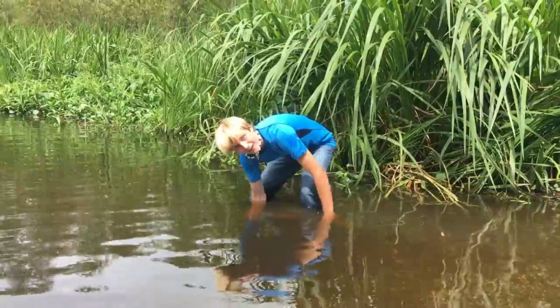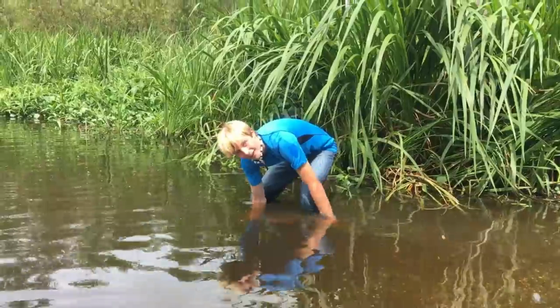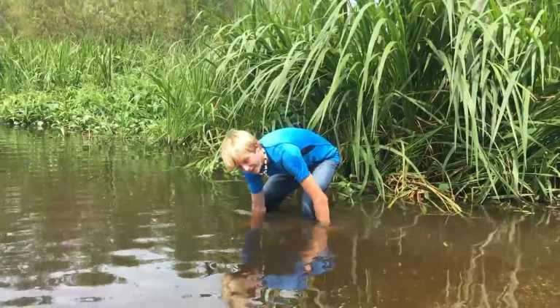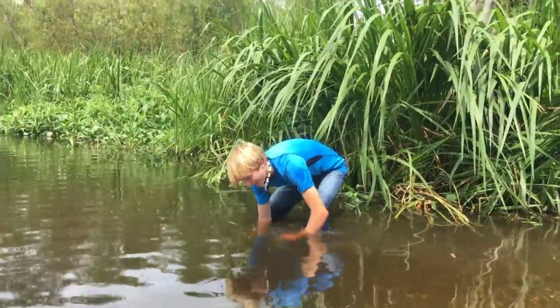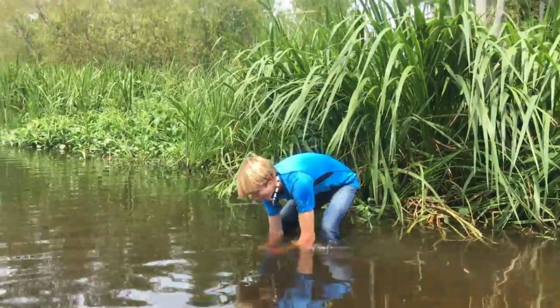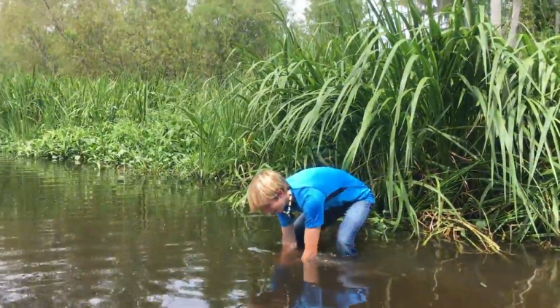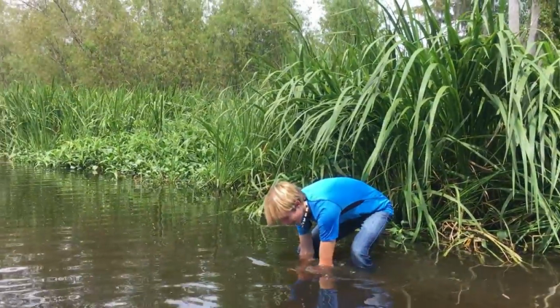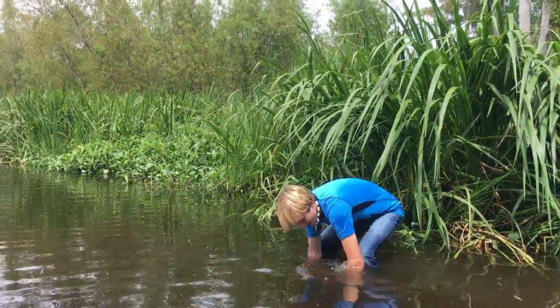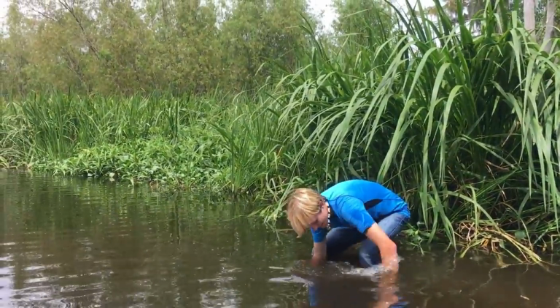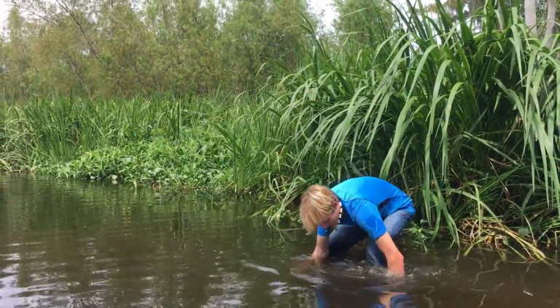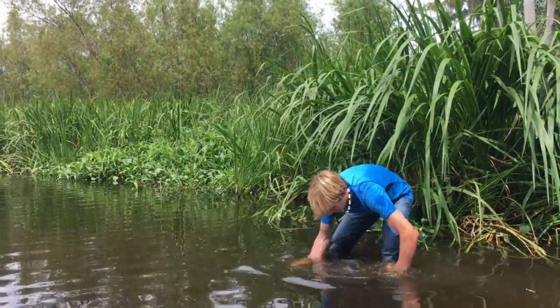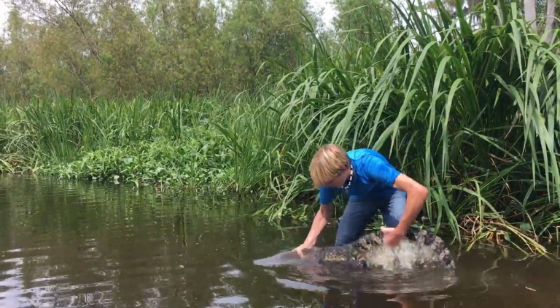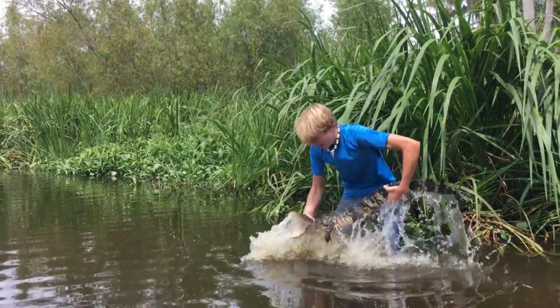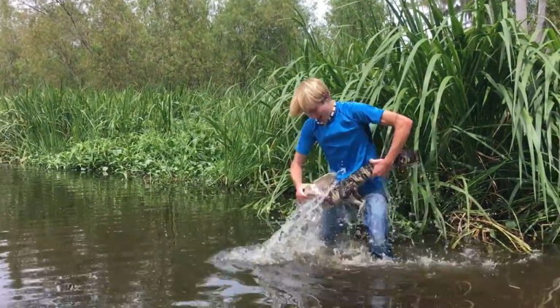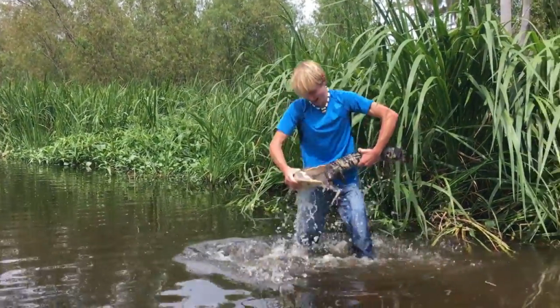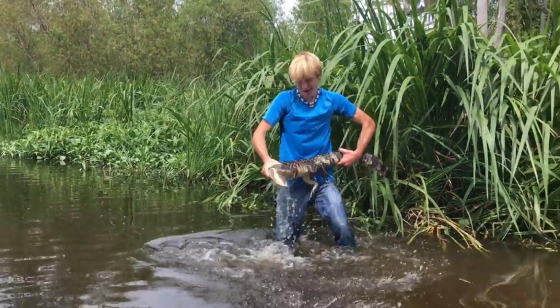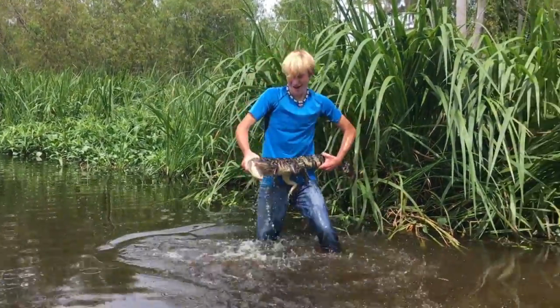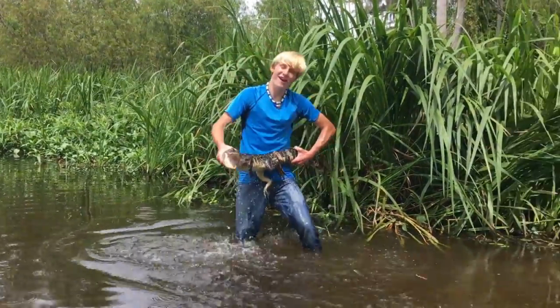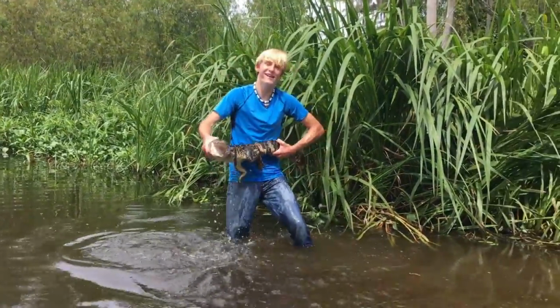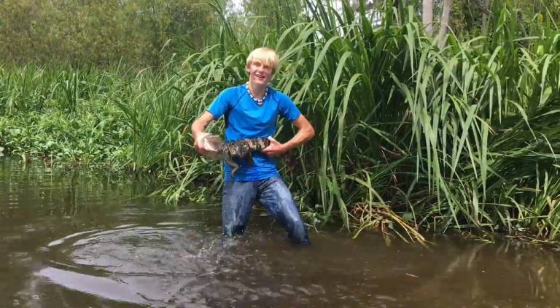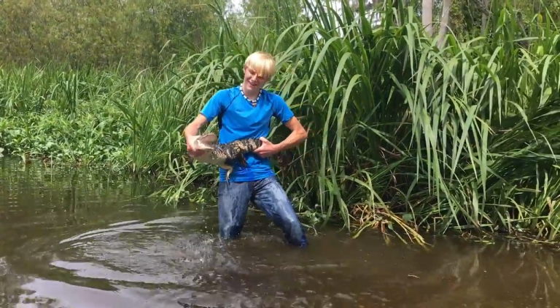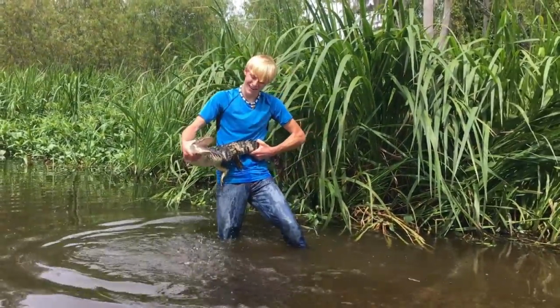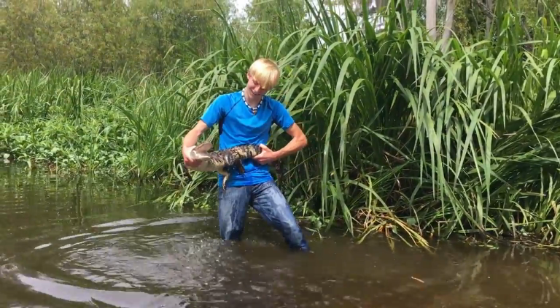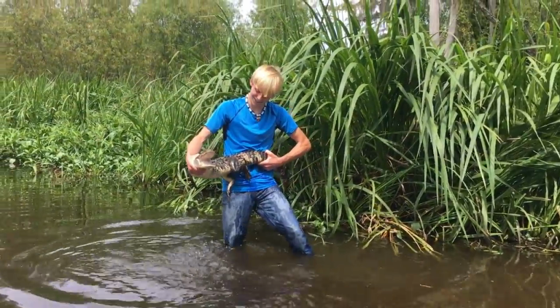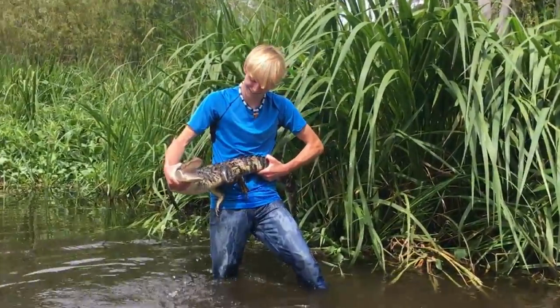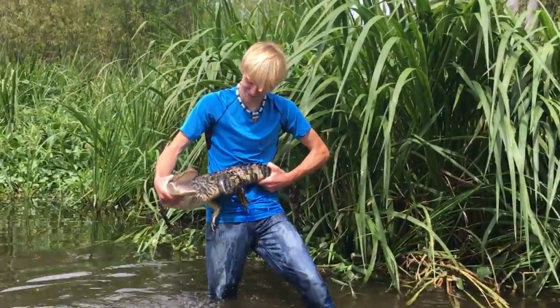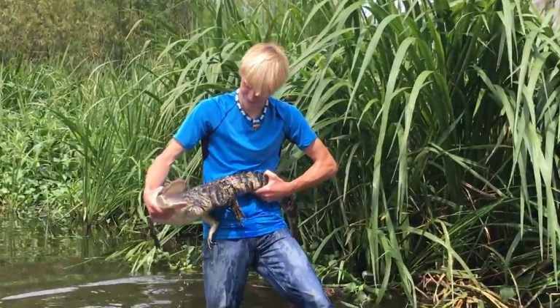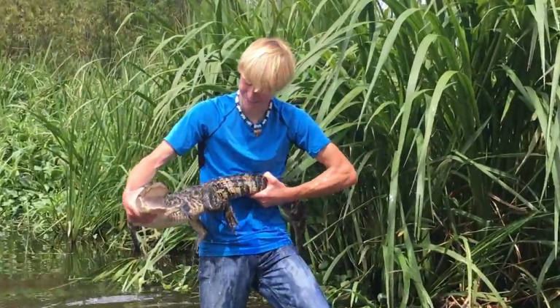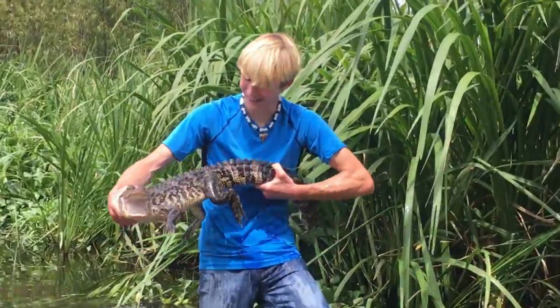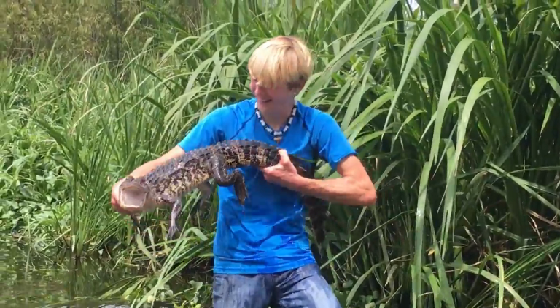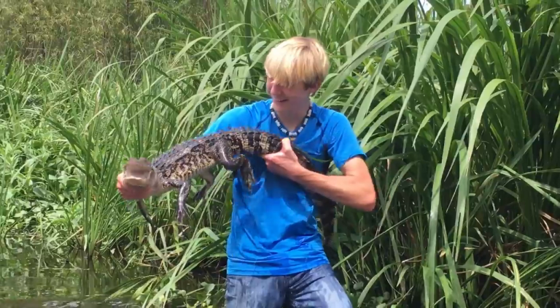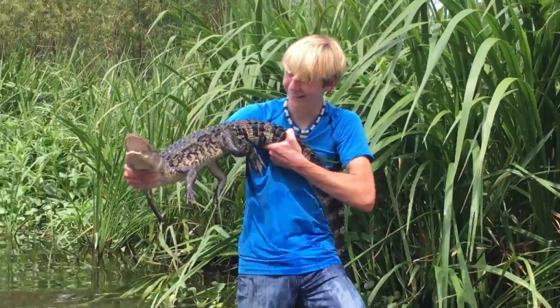Hey guys, I'm Zachary Gray and this is the American Alligator.